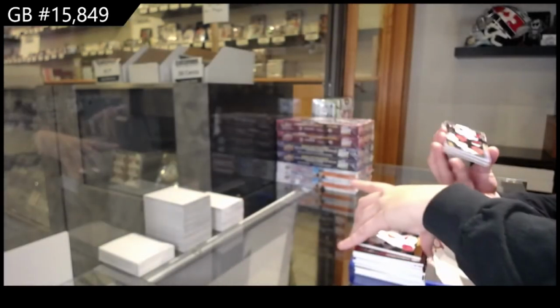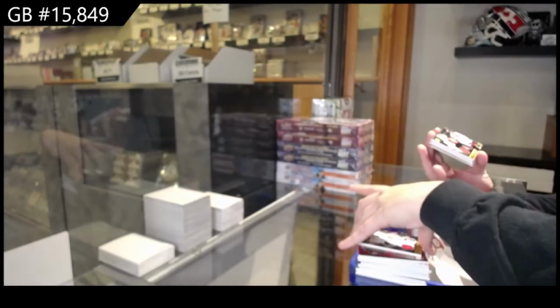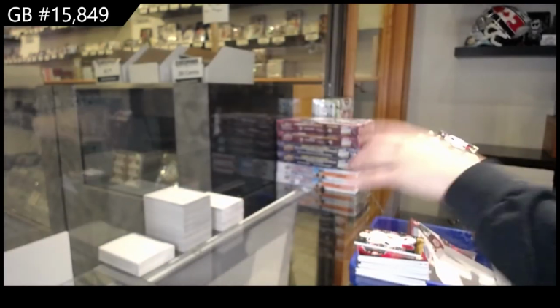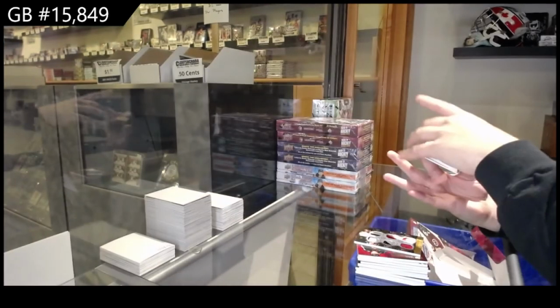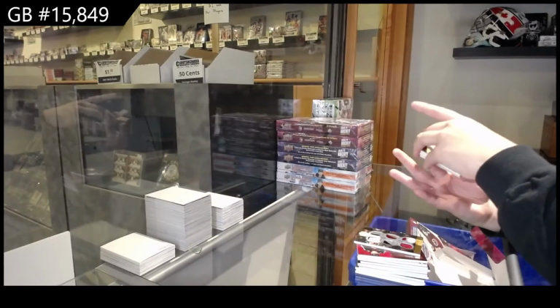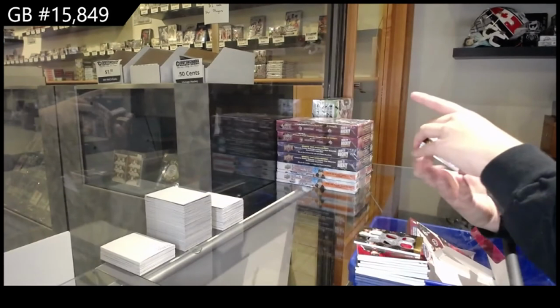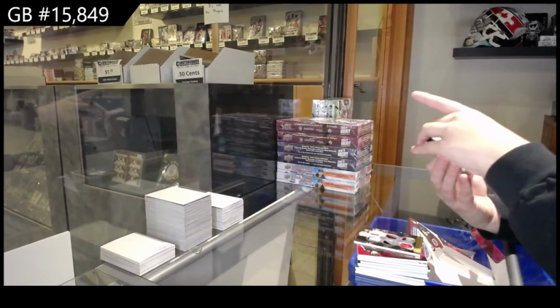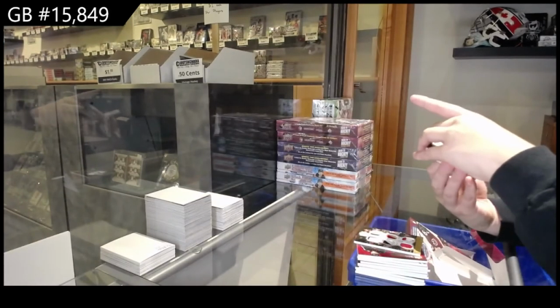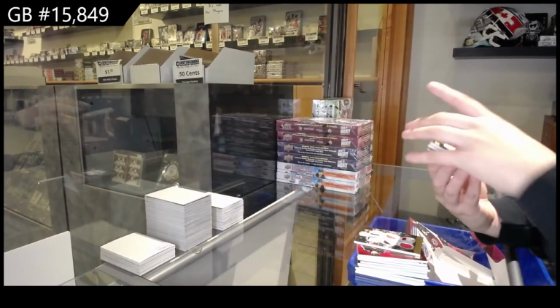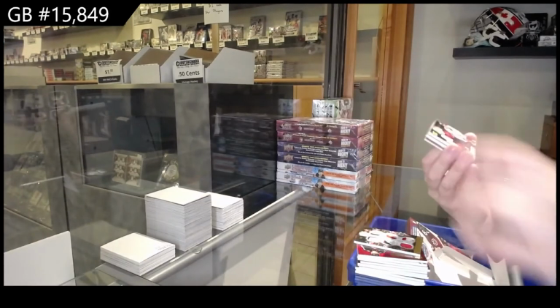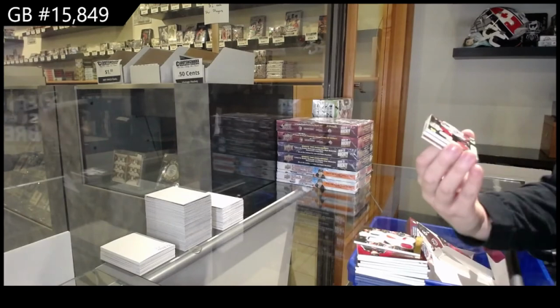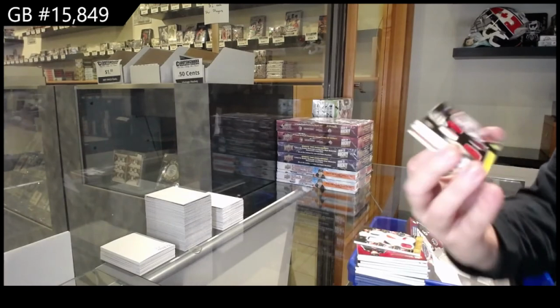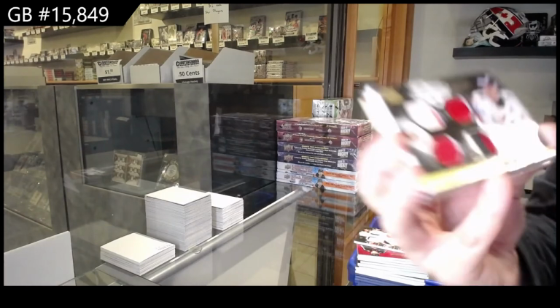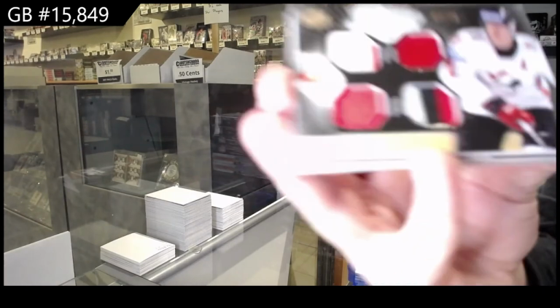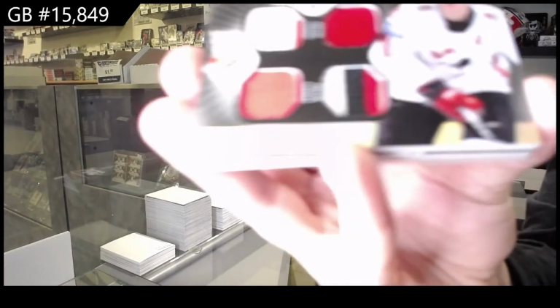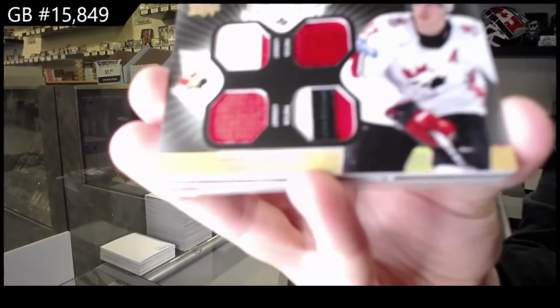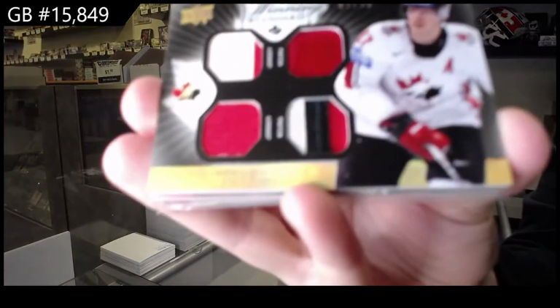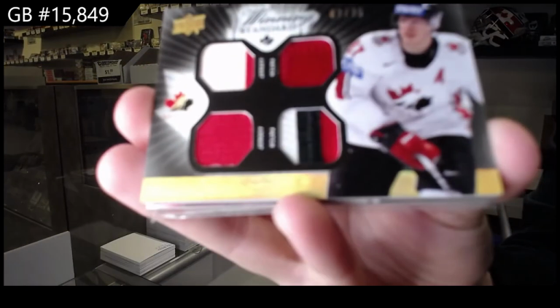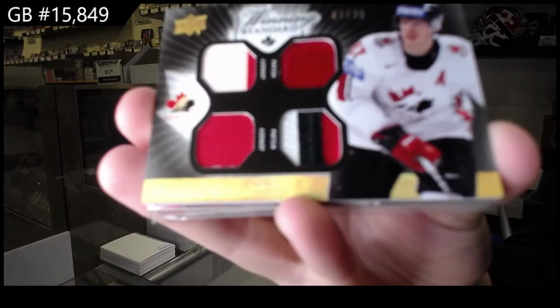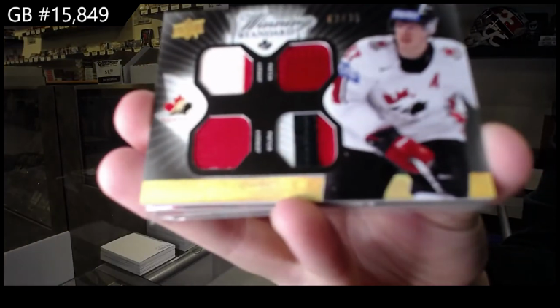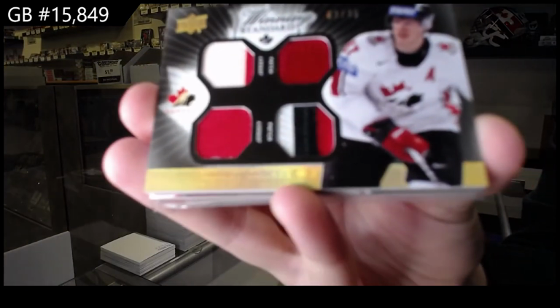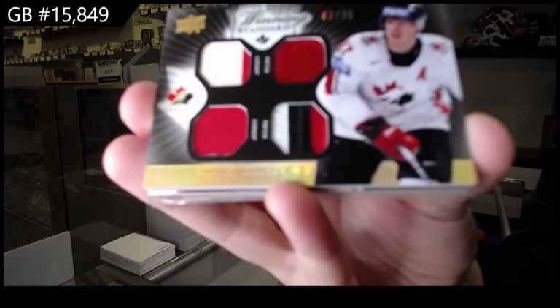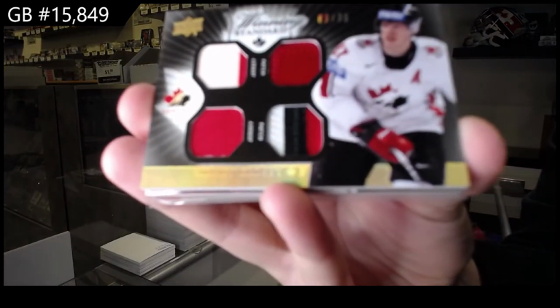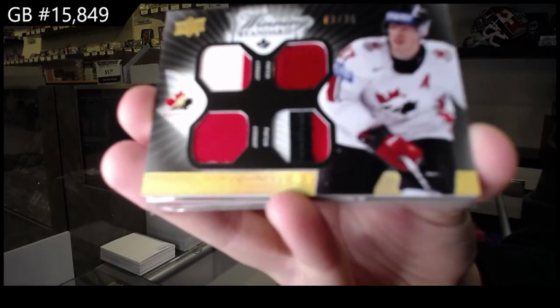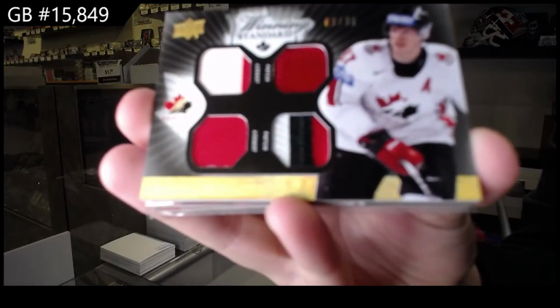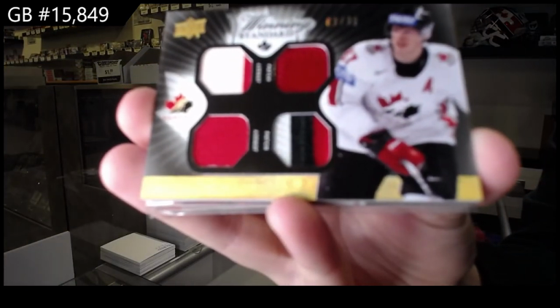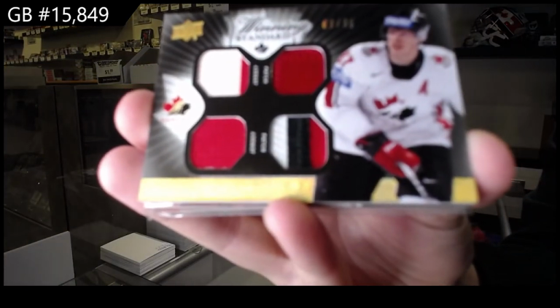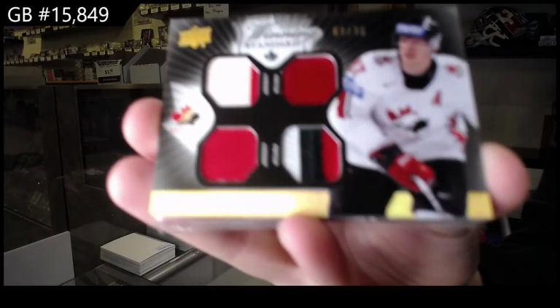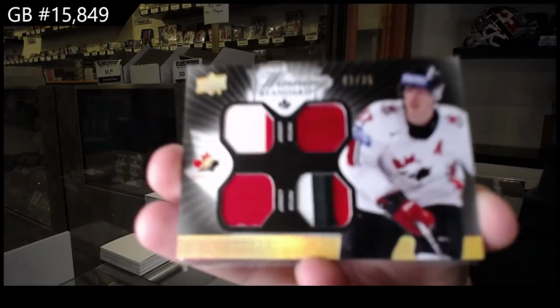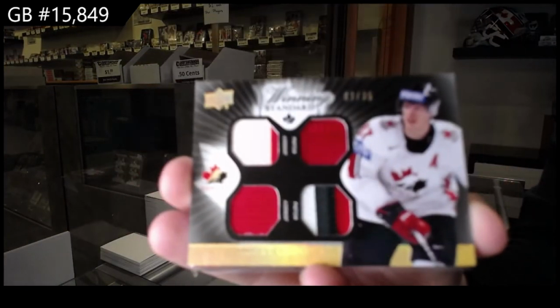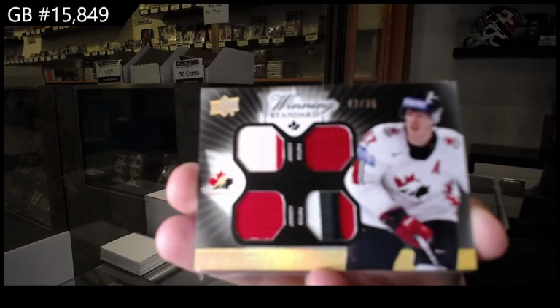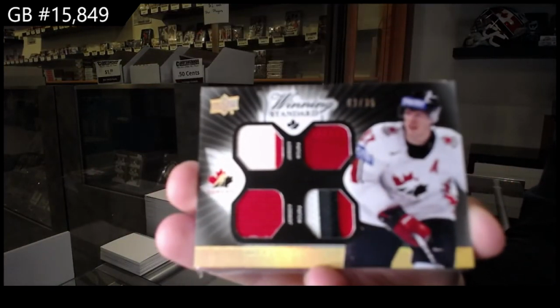Winning Standard dual jersey, dual patch, number to 35, of Sidney Crosby.